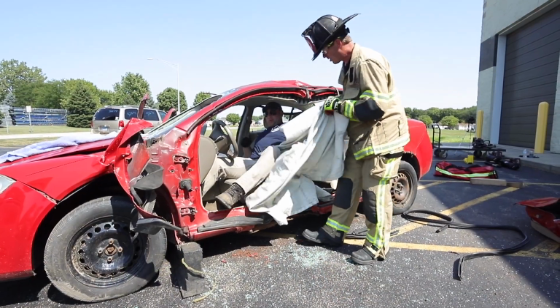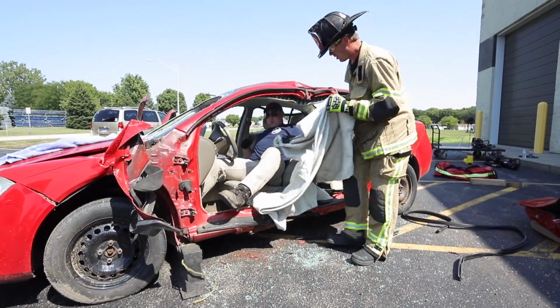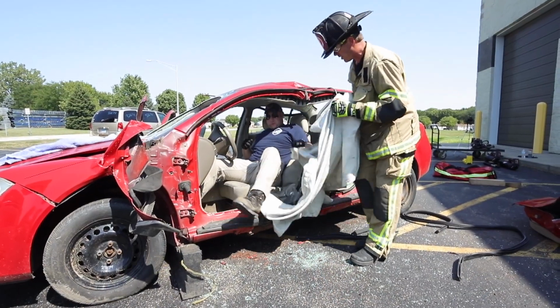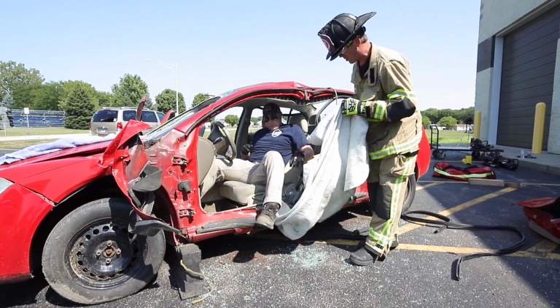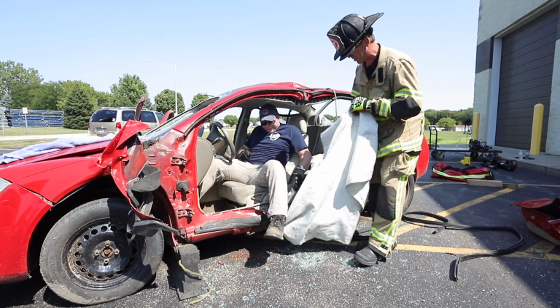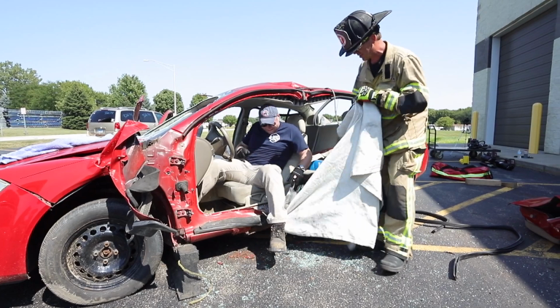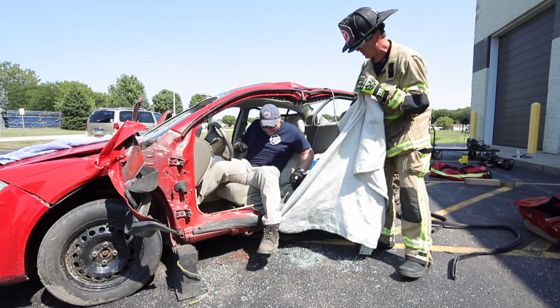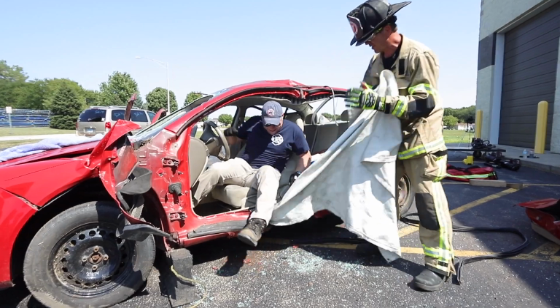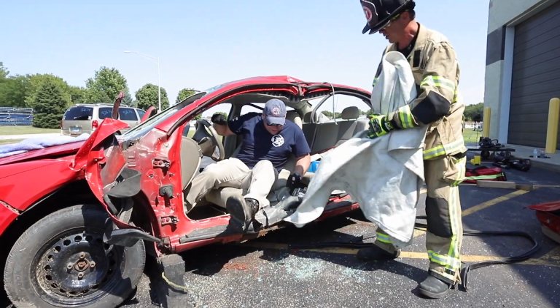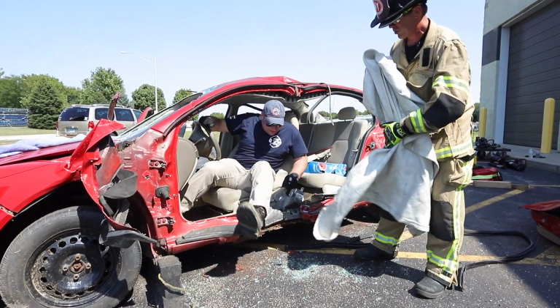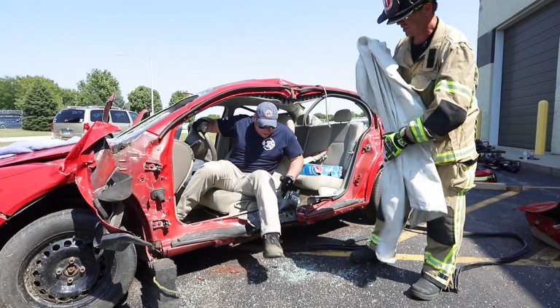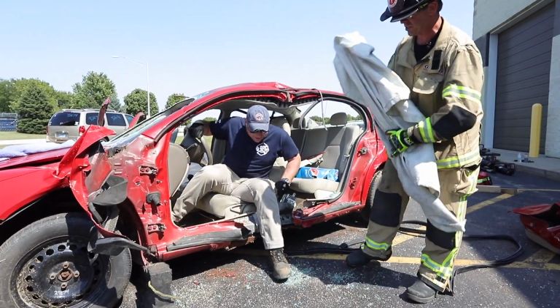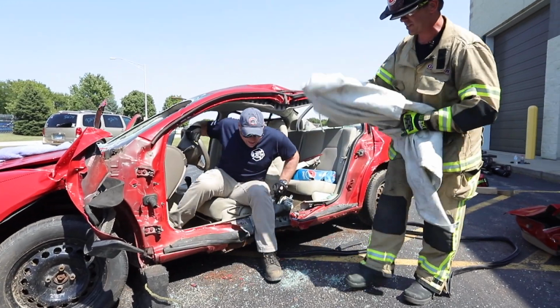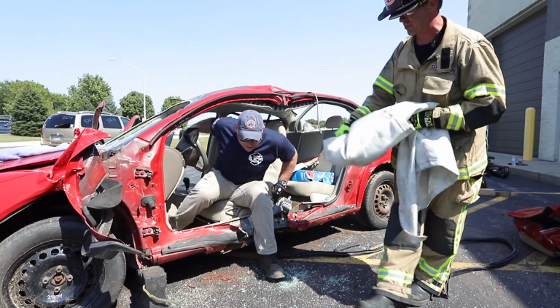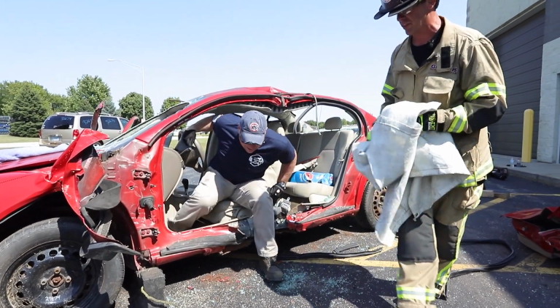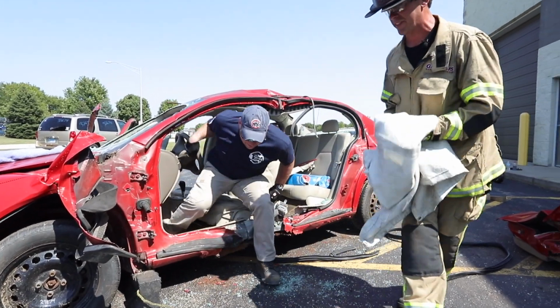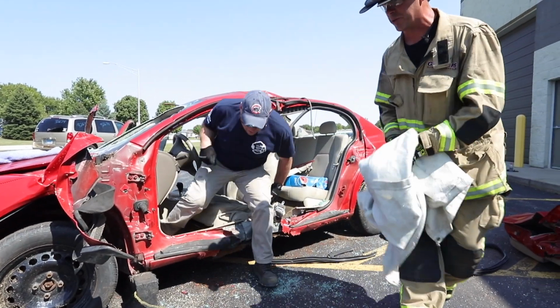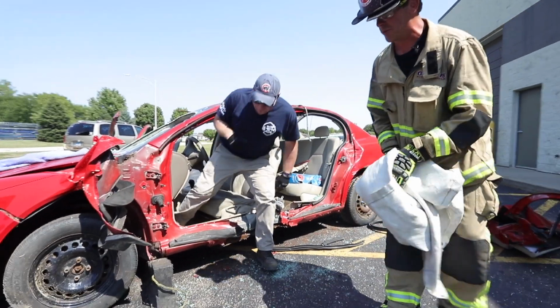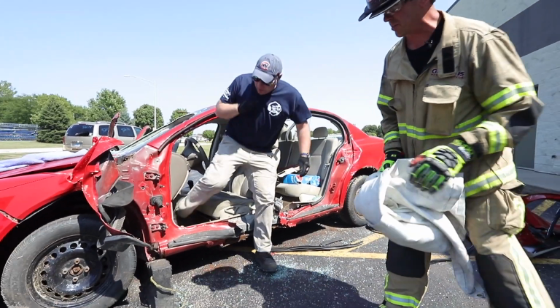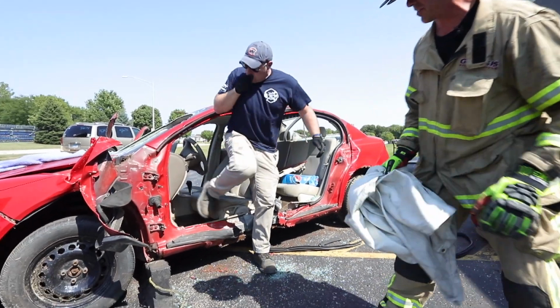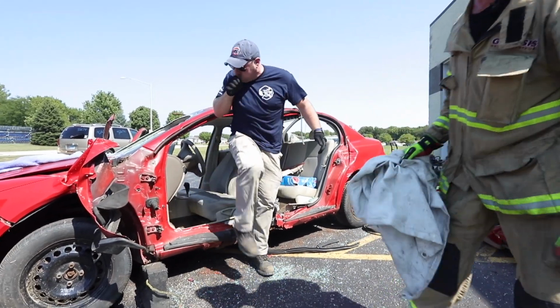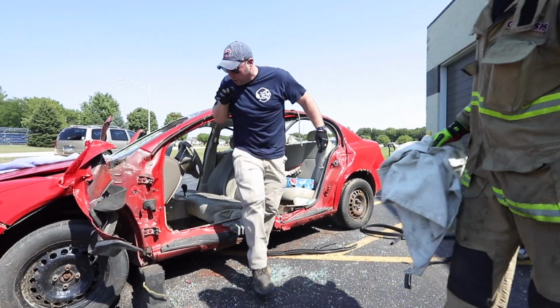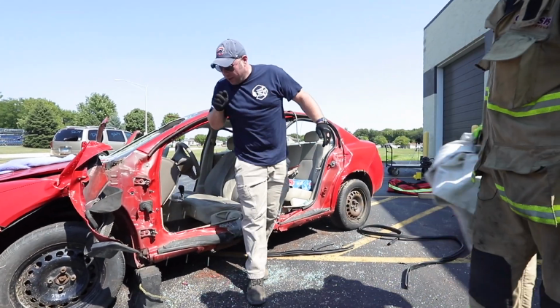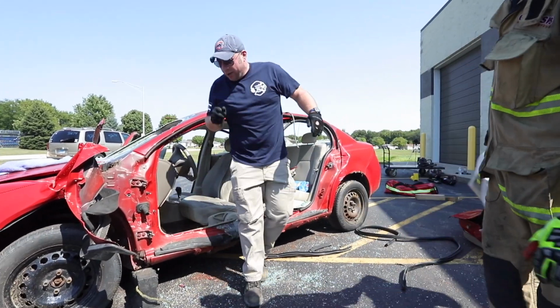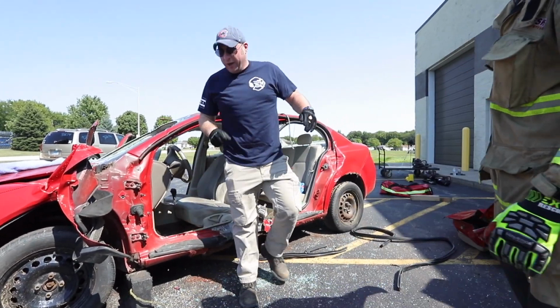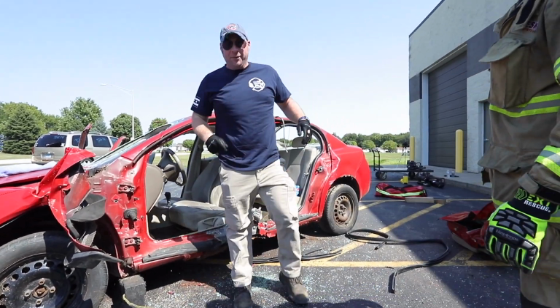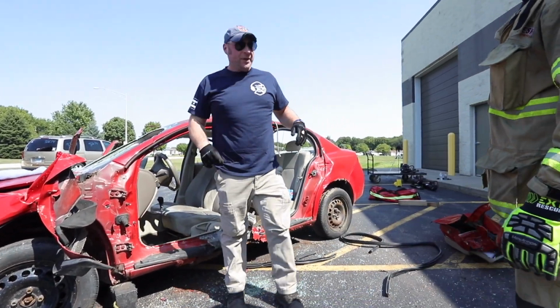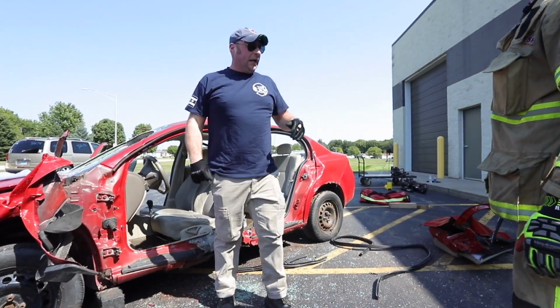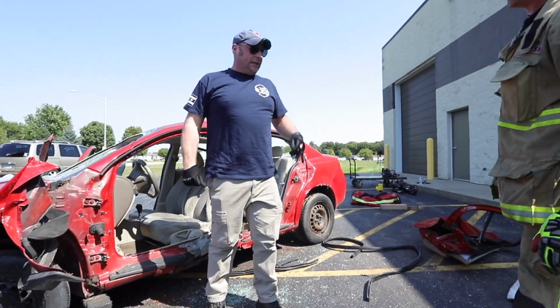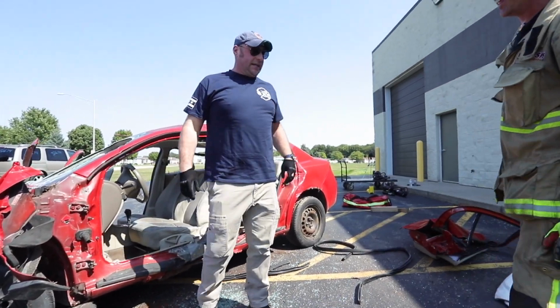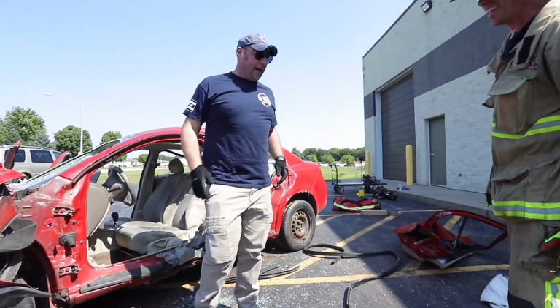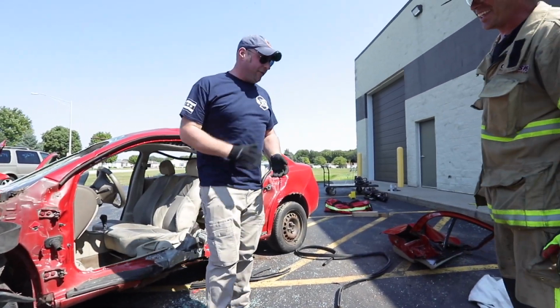Oh, hey, Corey. Hey. Can you just step on and sign a refusal of services, please? Thanks, Kev.